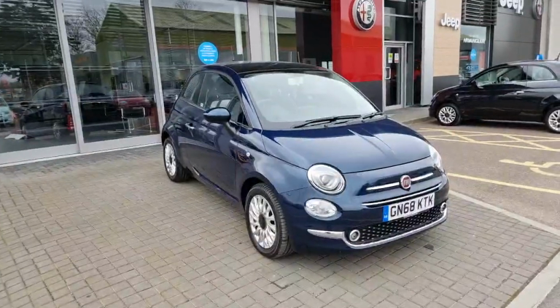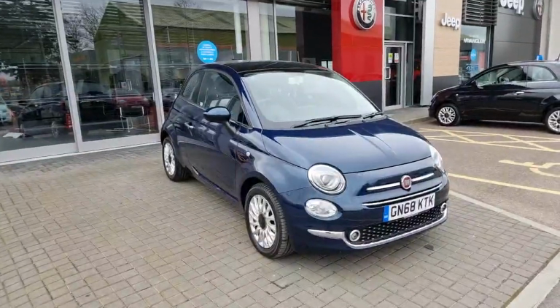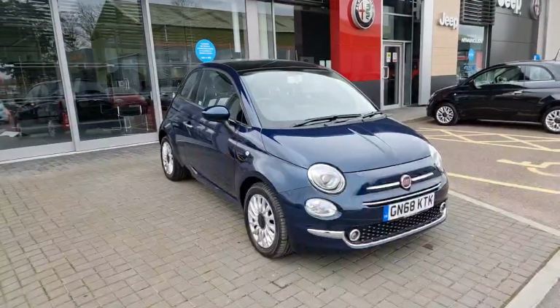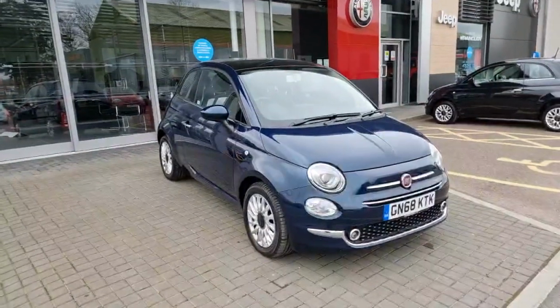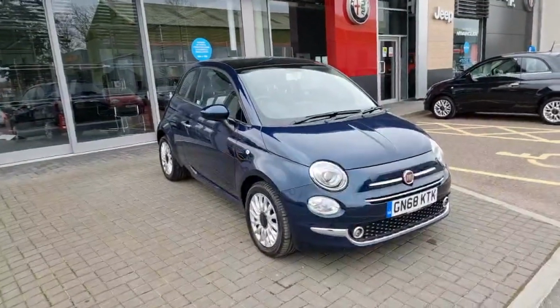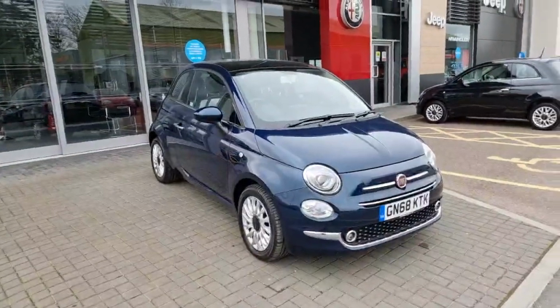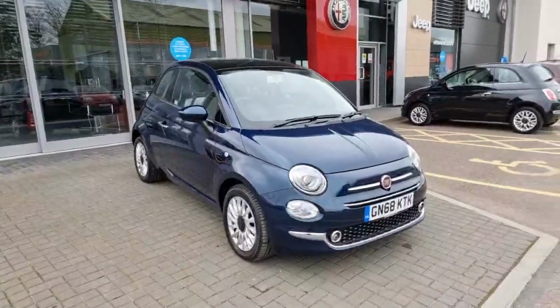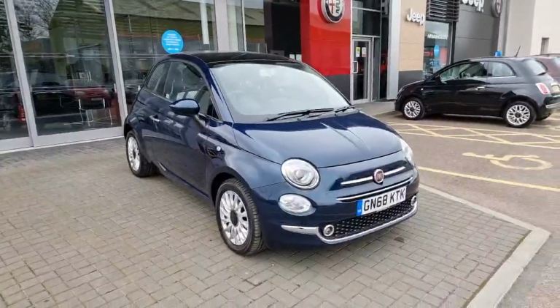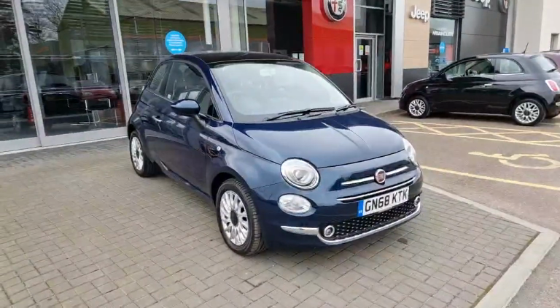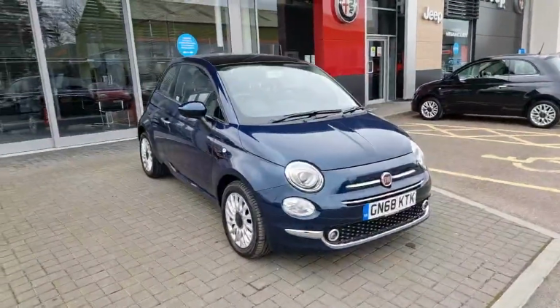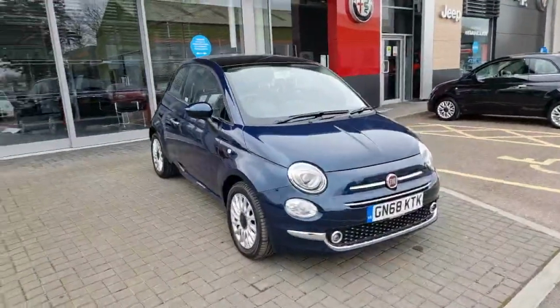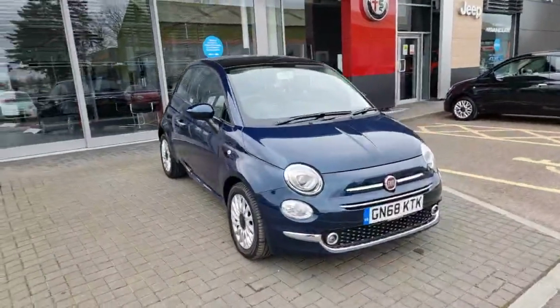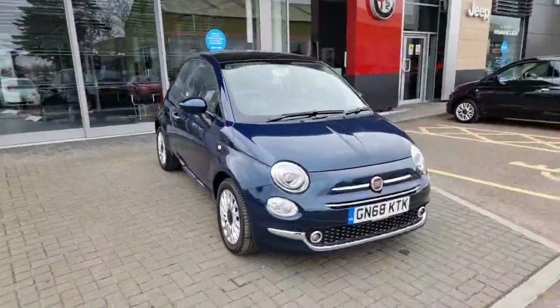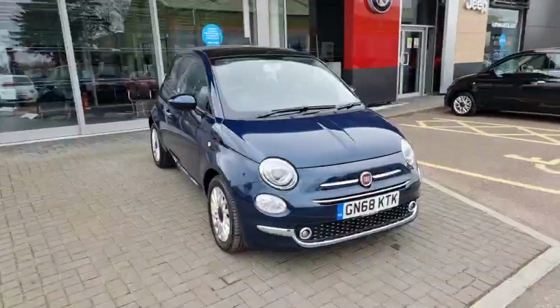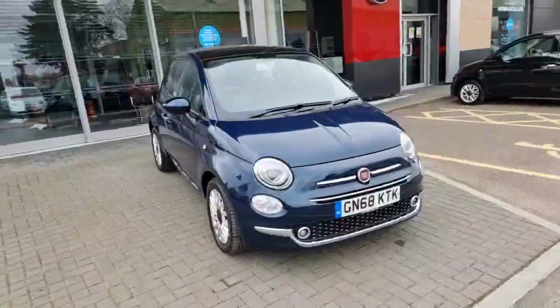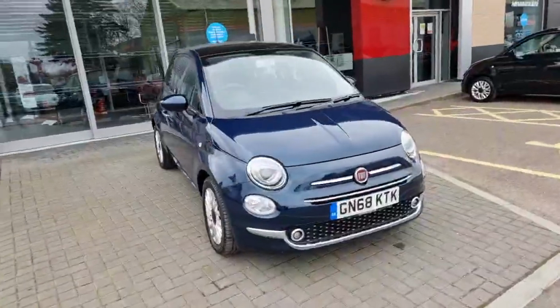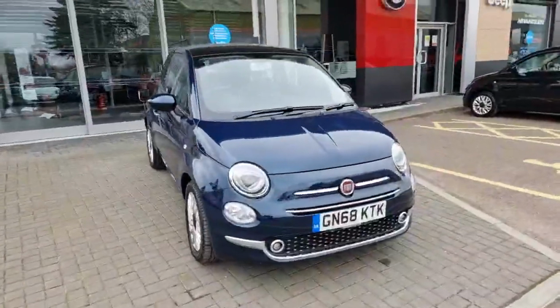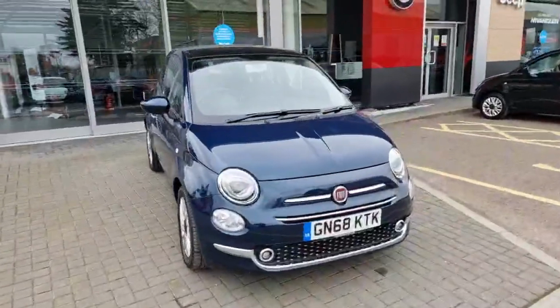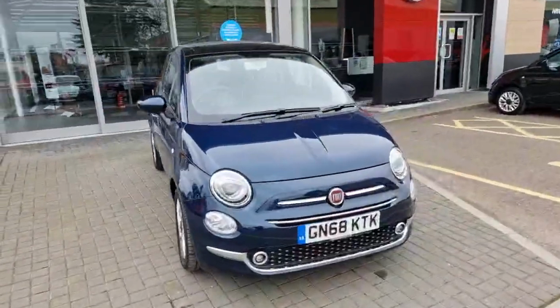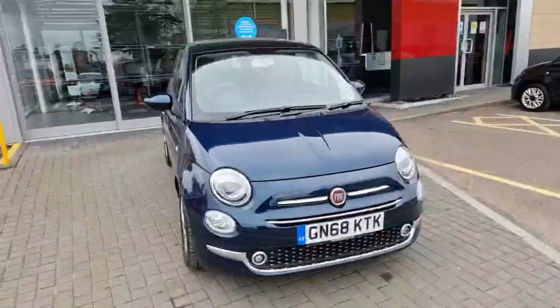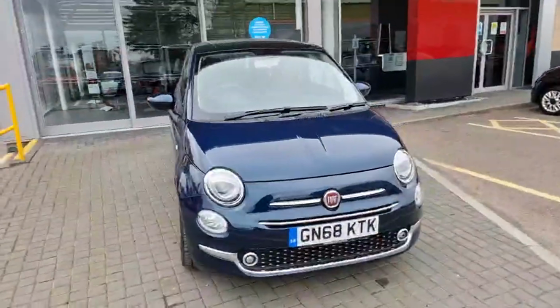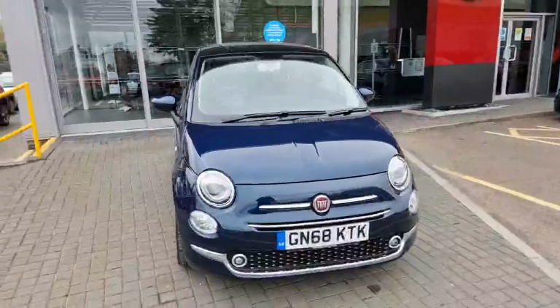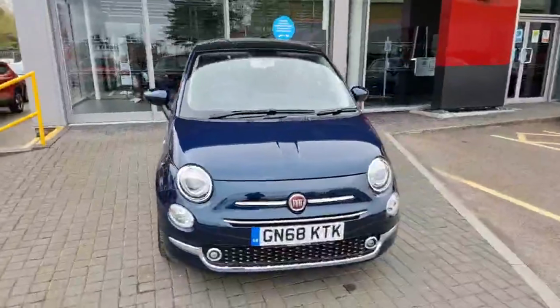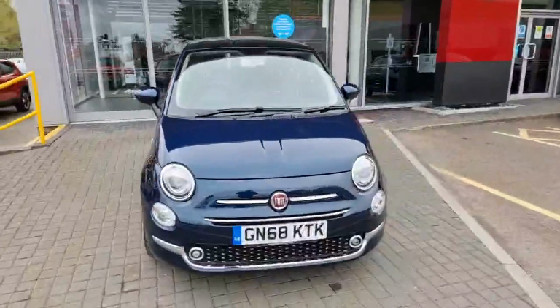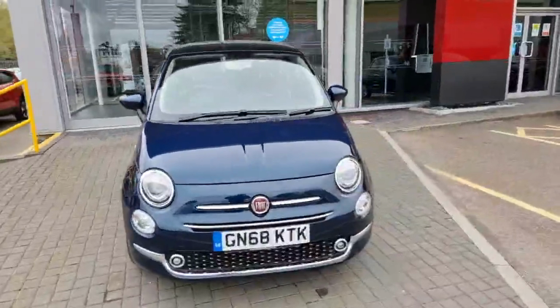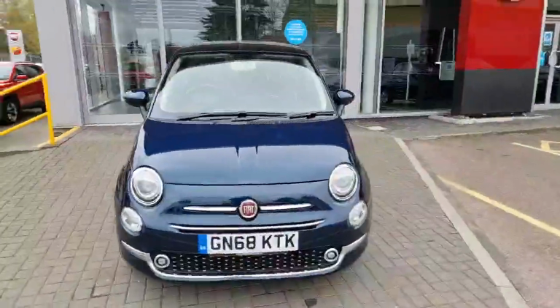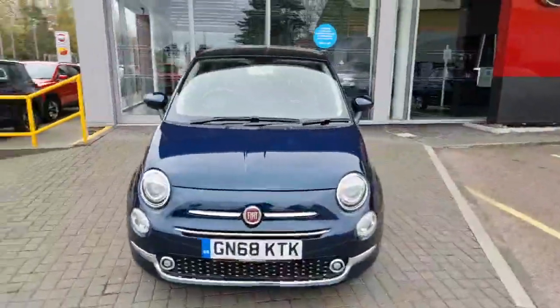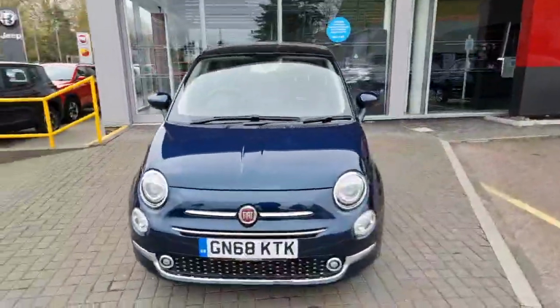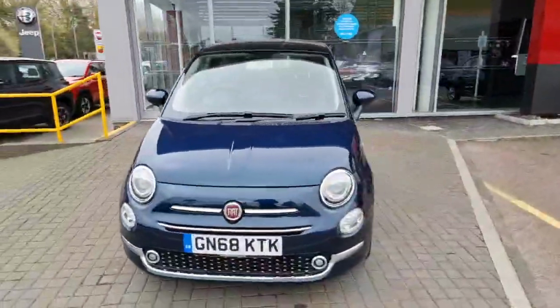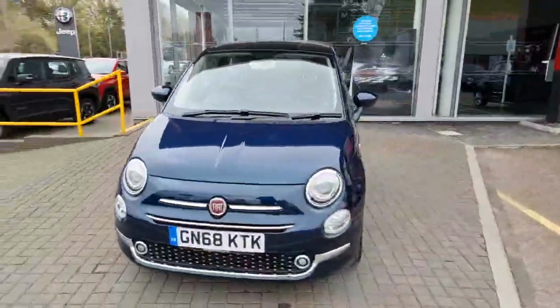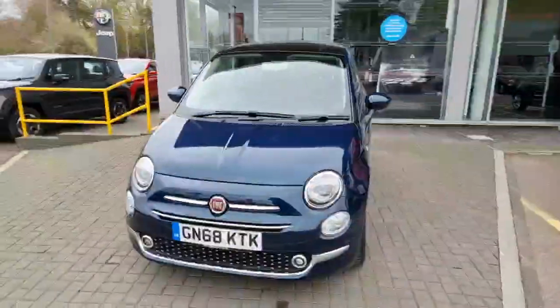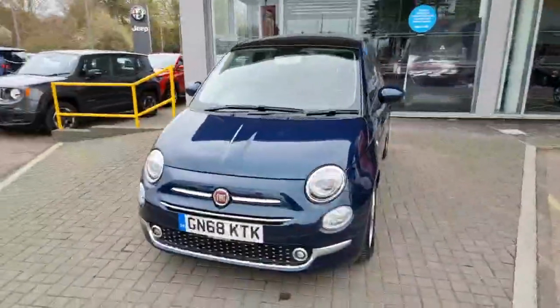Welcome to Luxembourg Fiat. Here we have our Fiat 500 1.2 Lounge in Epic Blue.